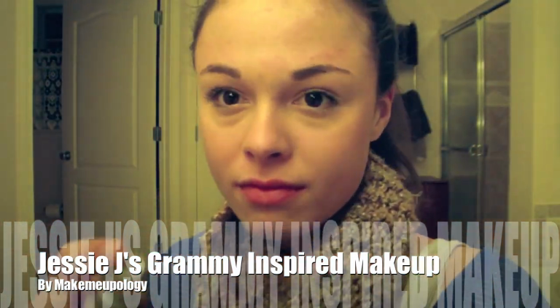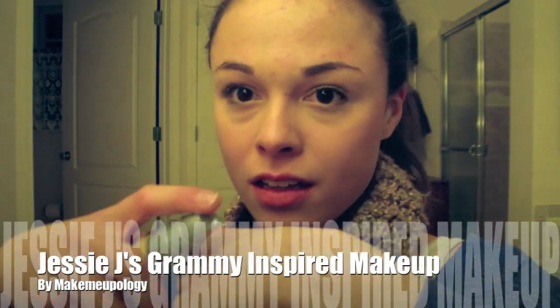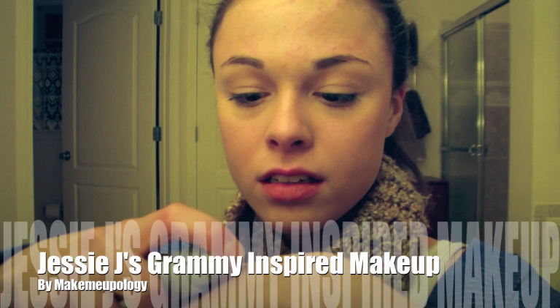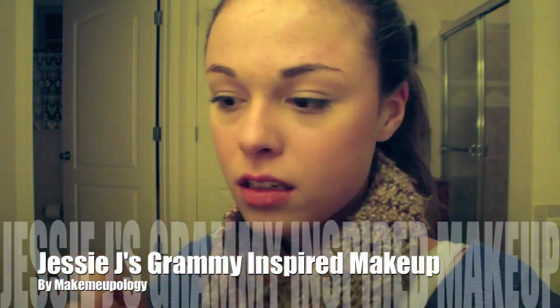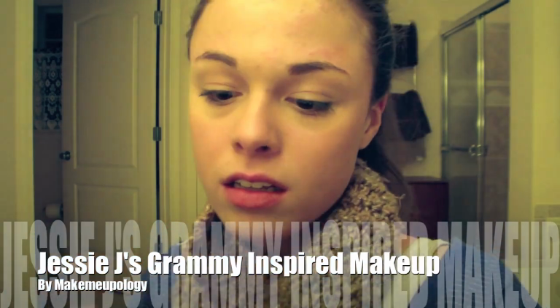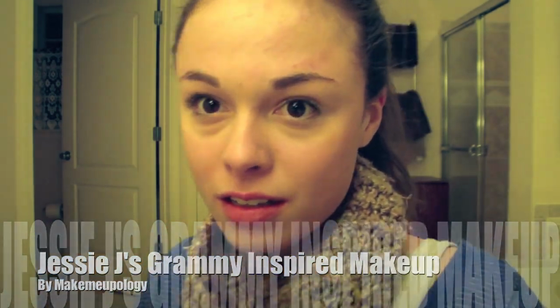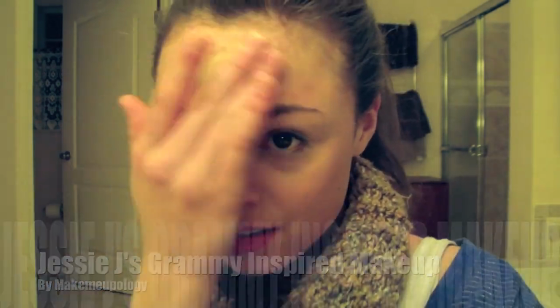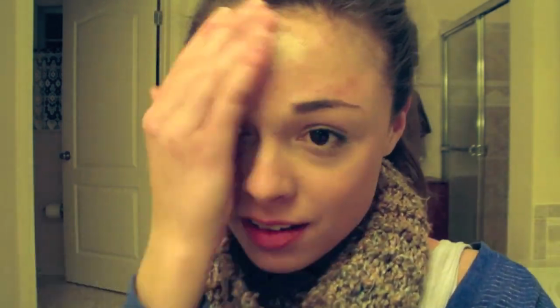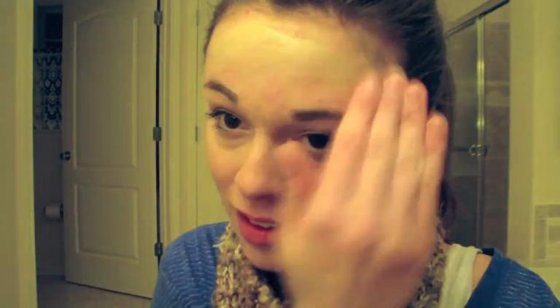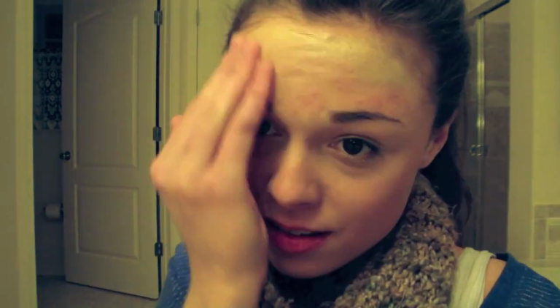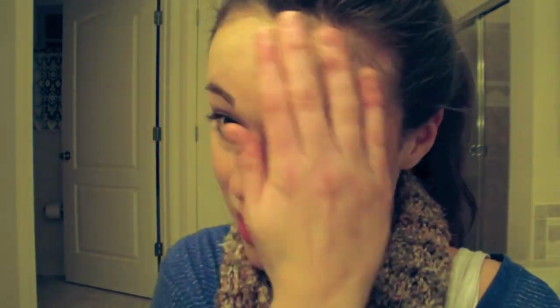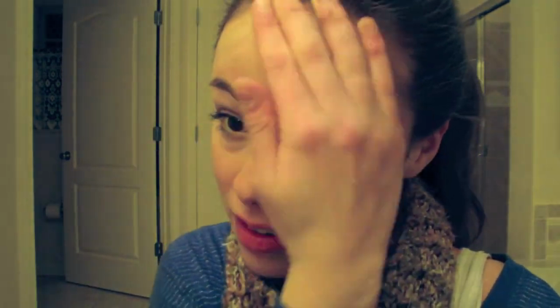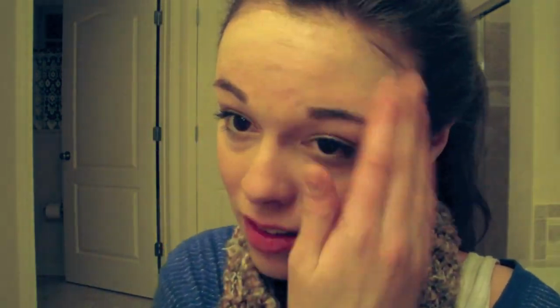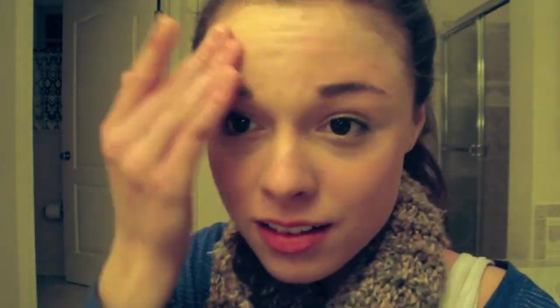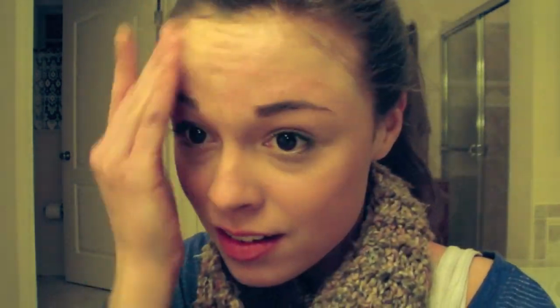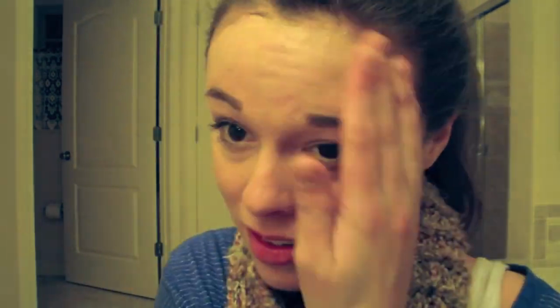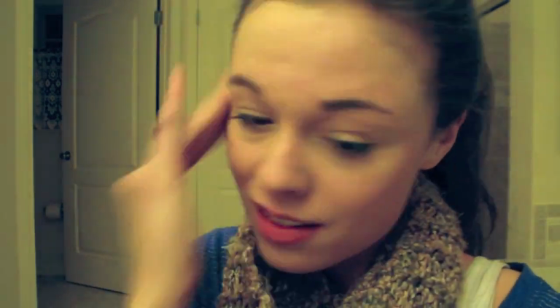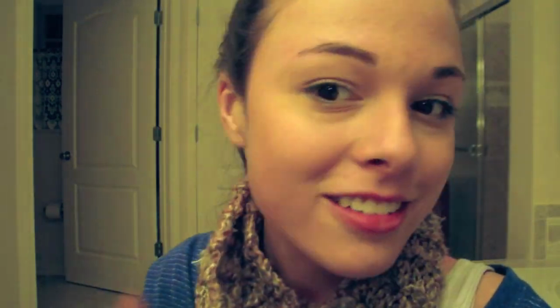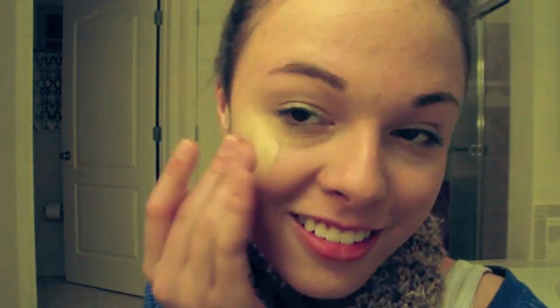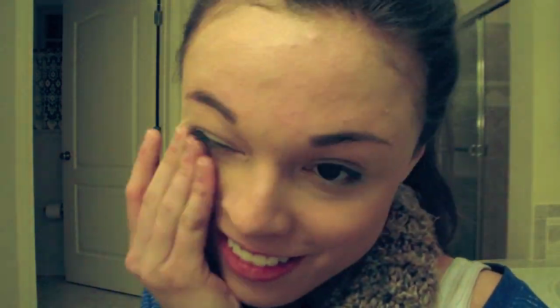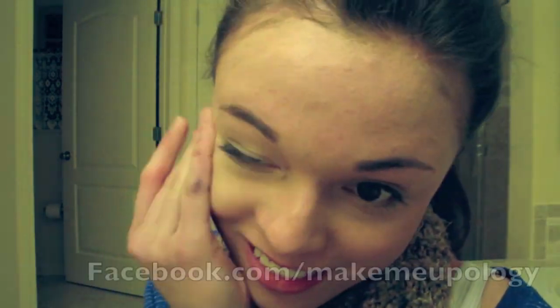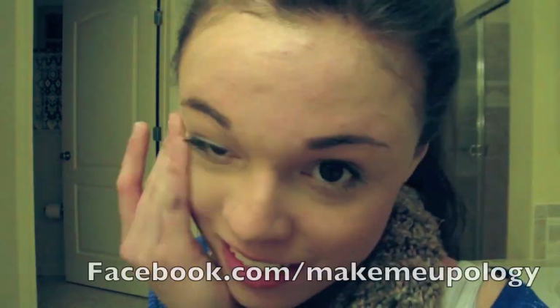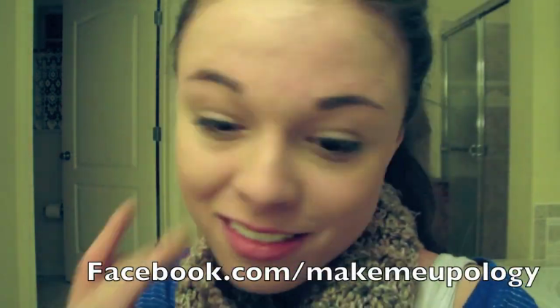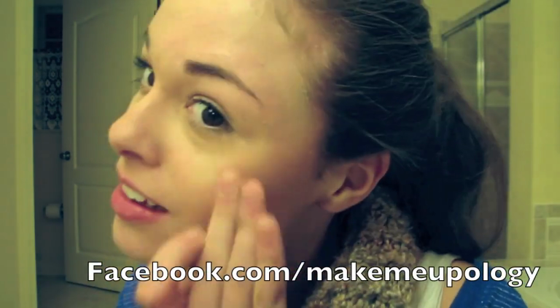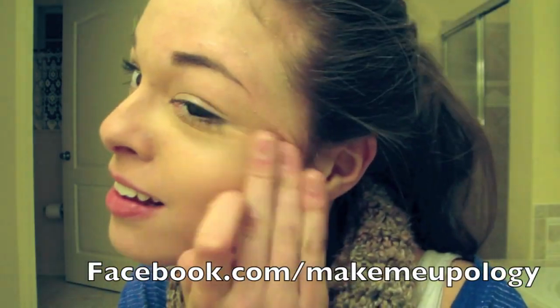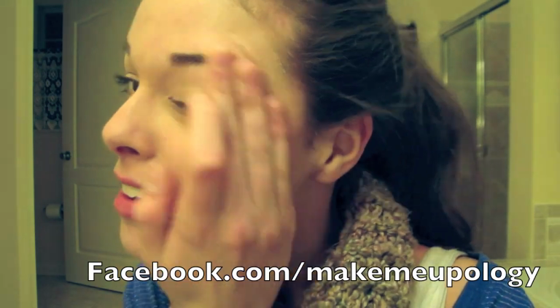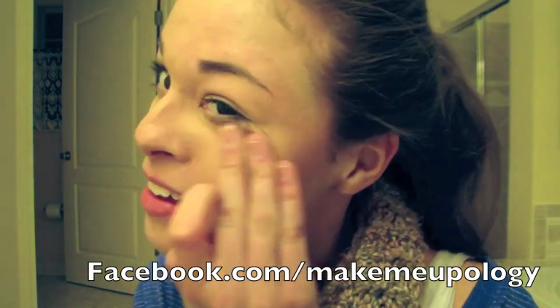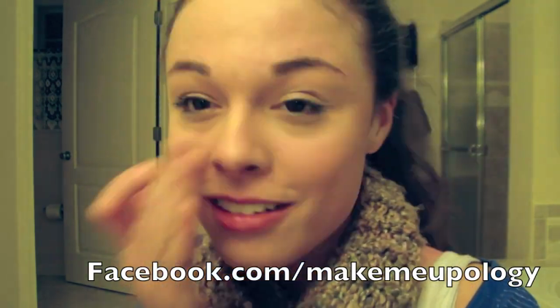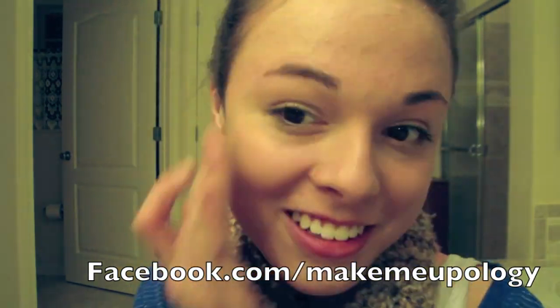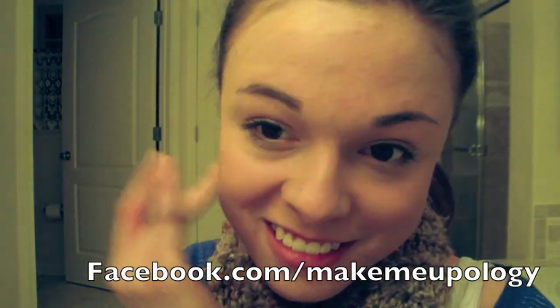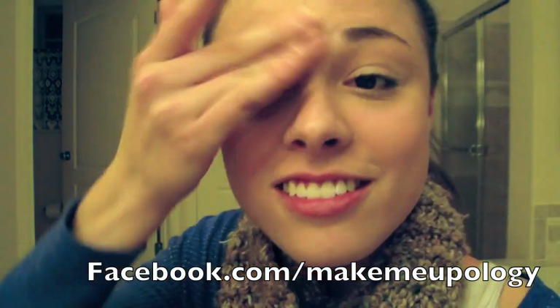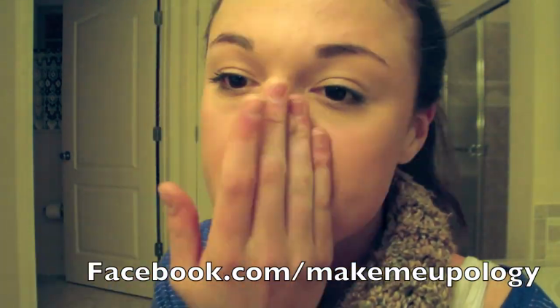I actually wasn't going to upload this because the lighting is so terrible, but I got a lot of requests on the Facebook page, so I thought I would put it up anyway for you guys.